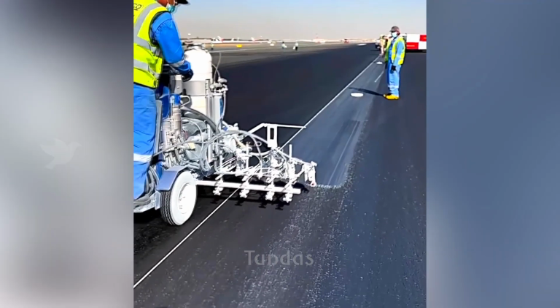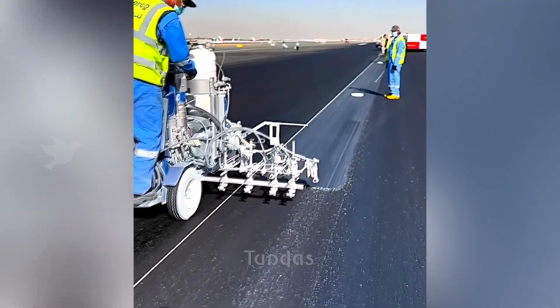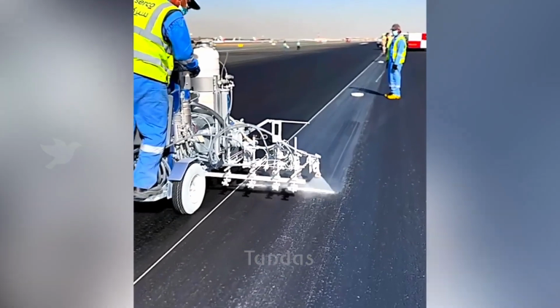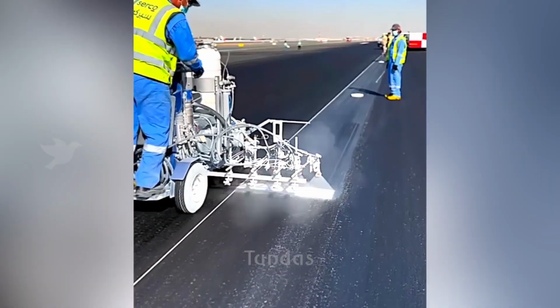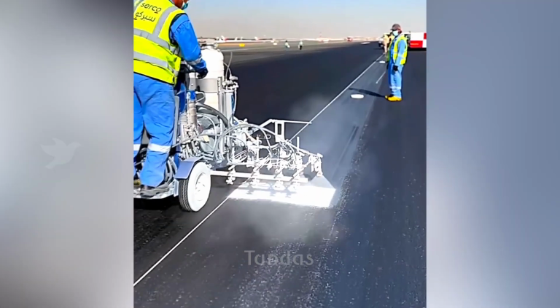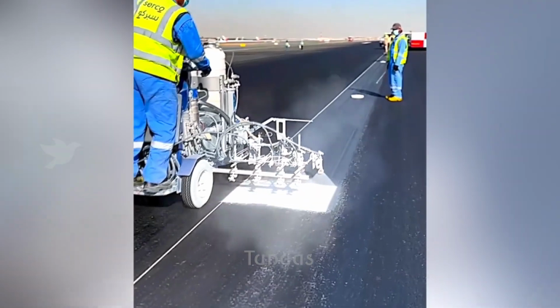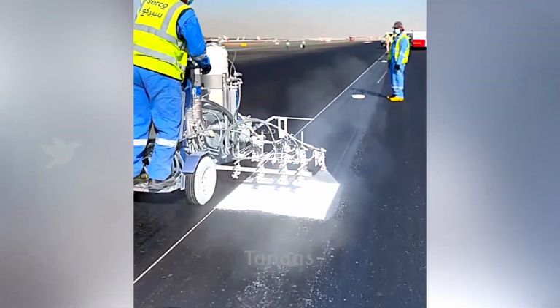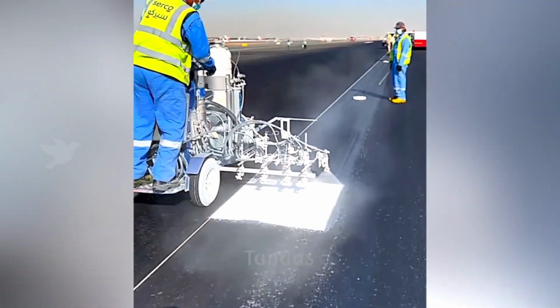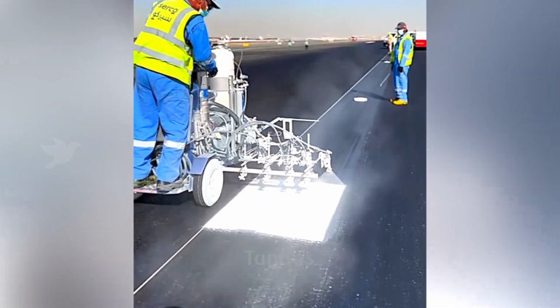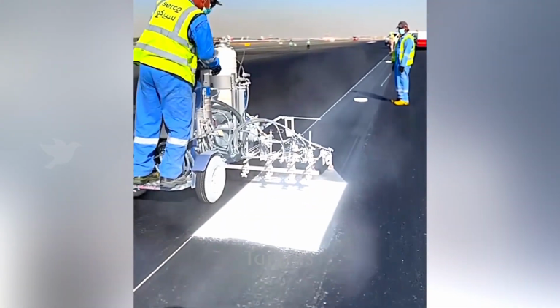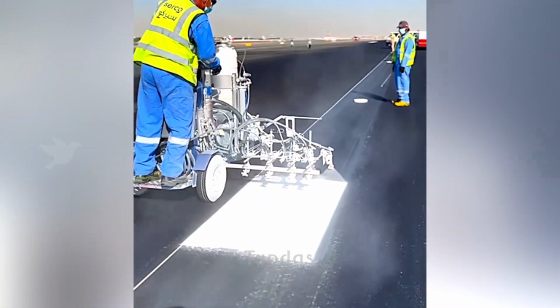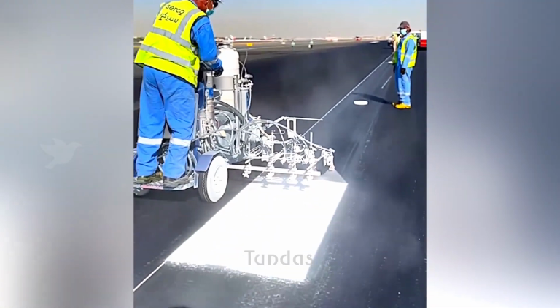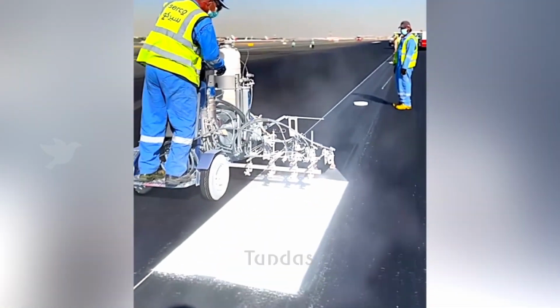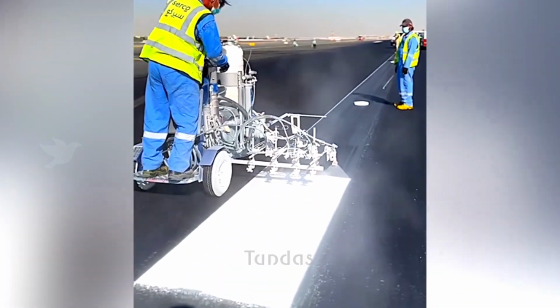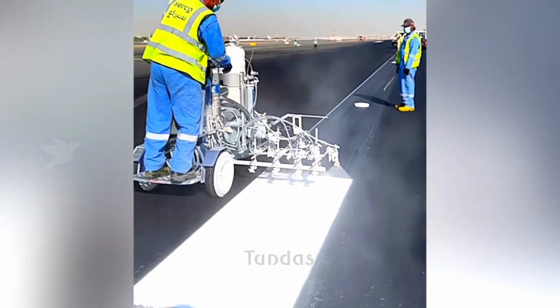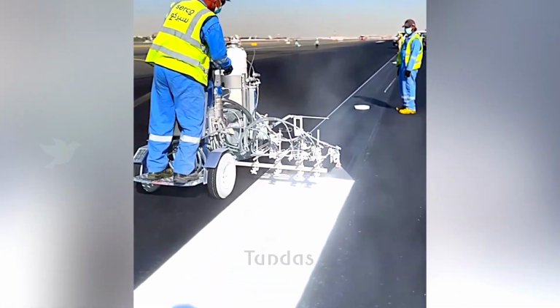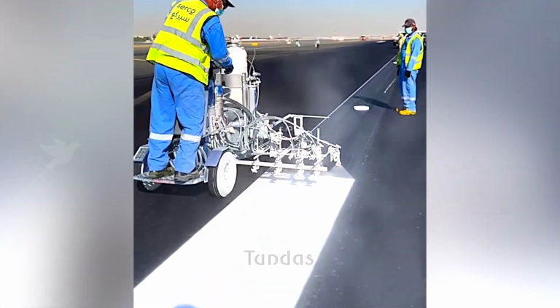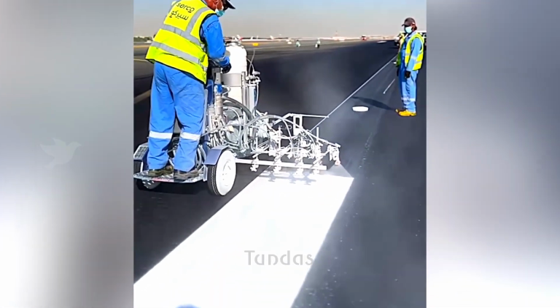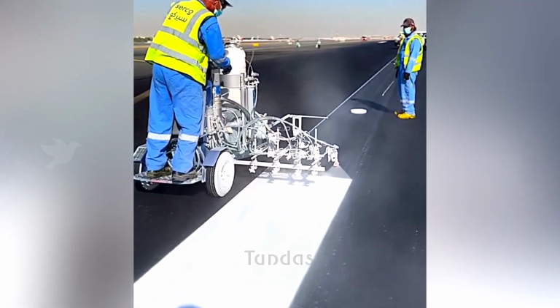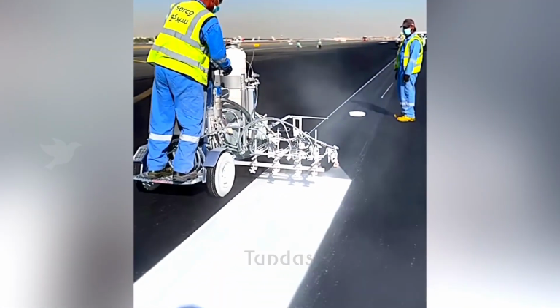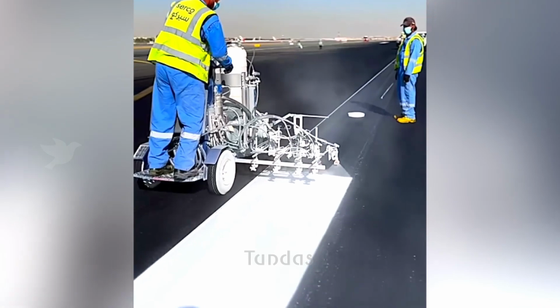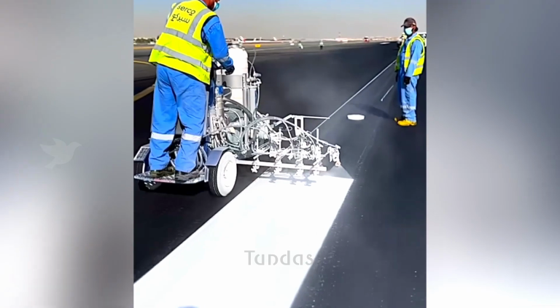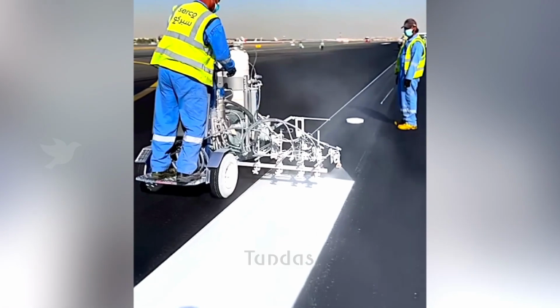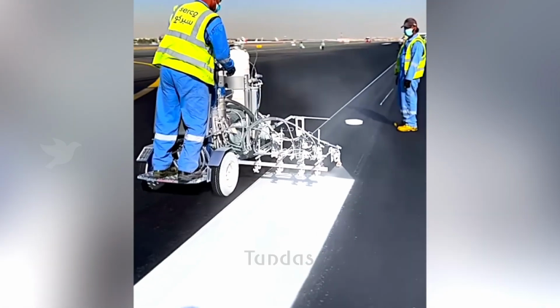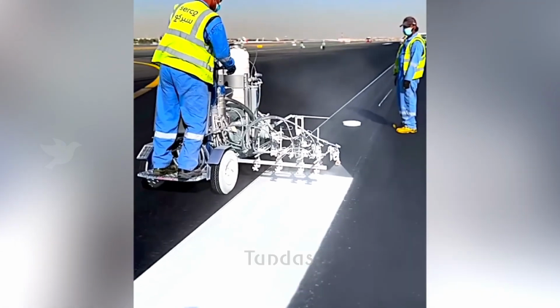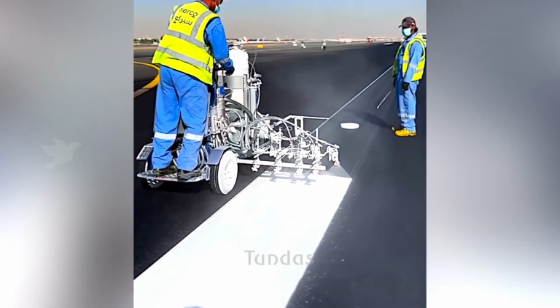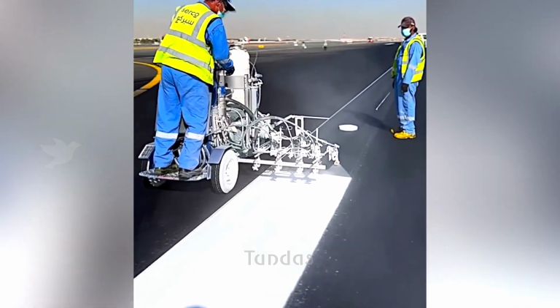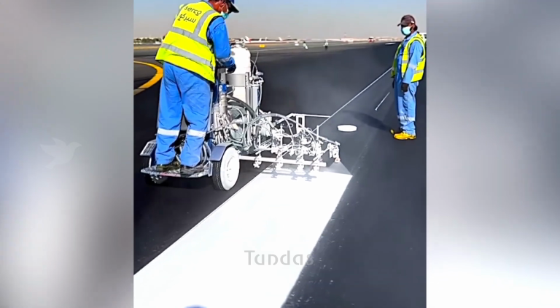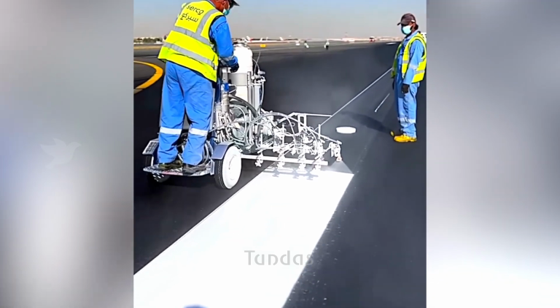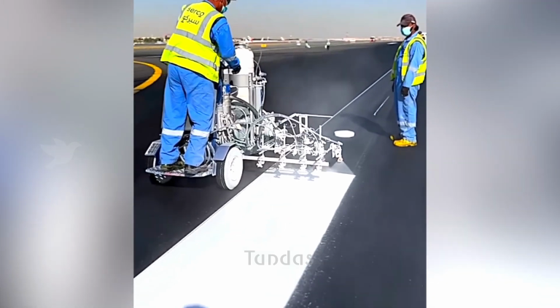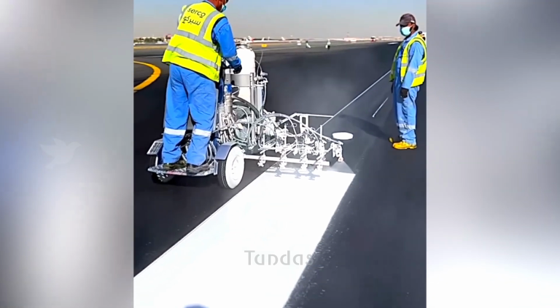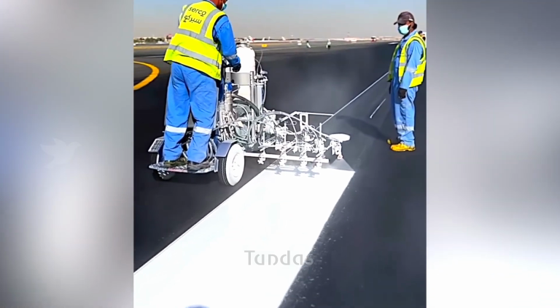Workers use a specialized machine to apply white paint markings on the asphalt at the airport.